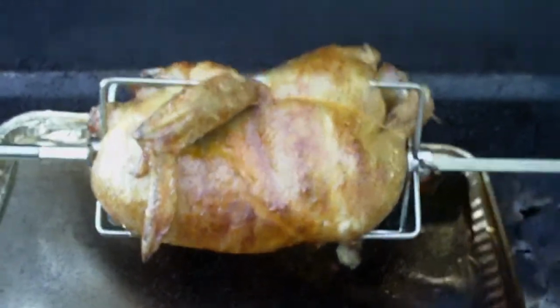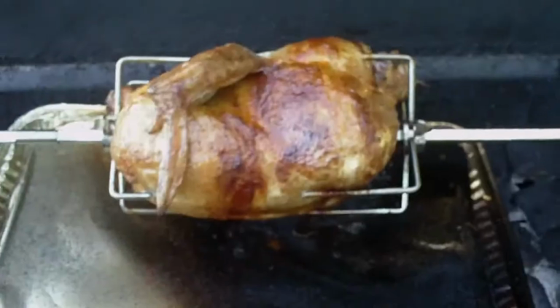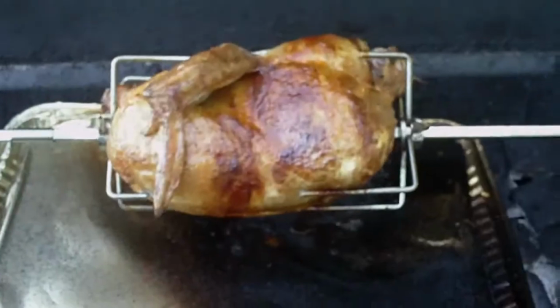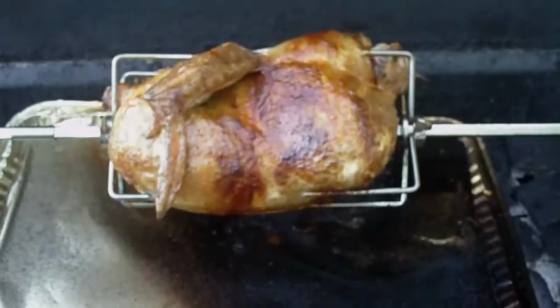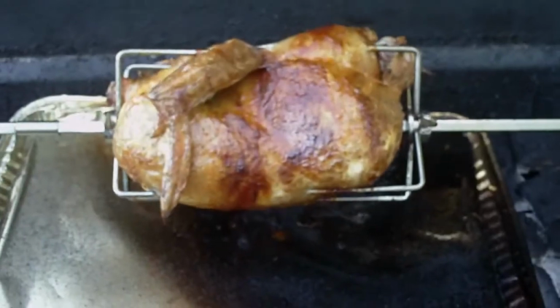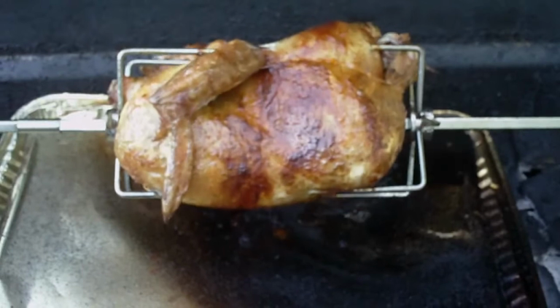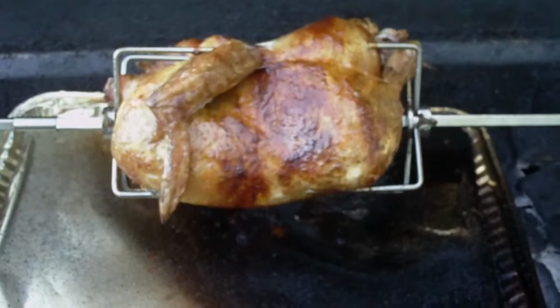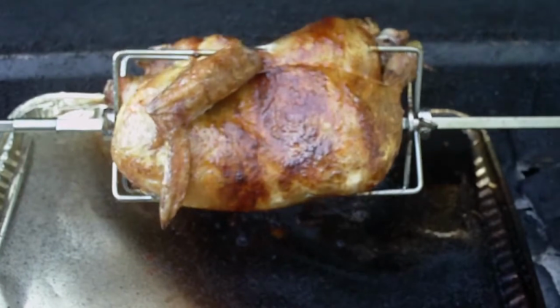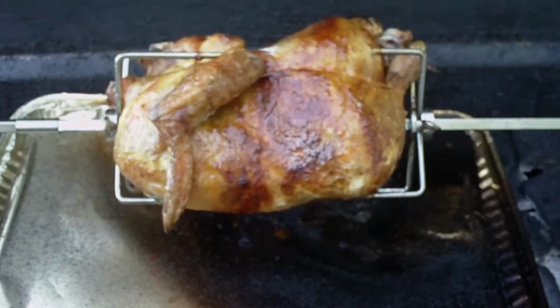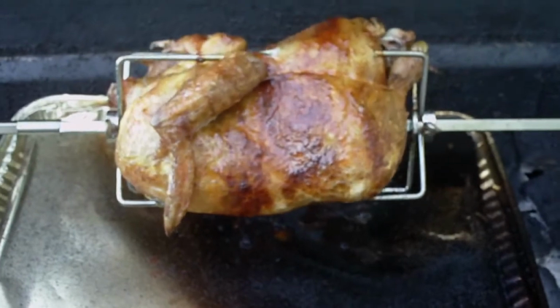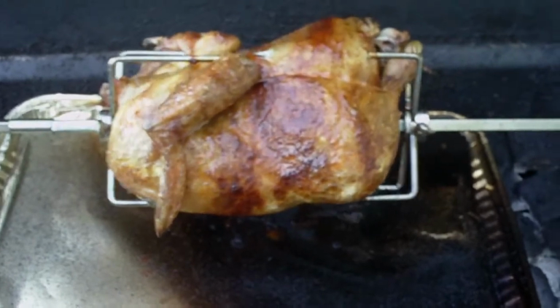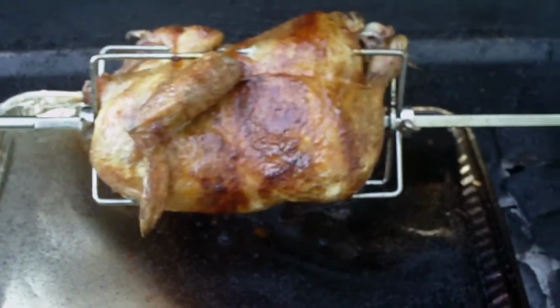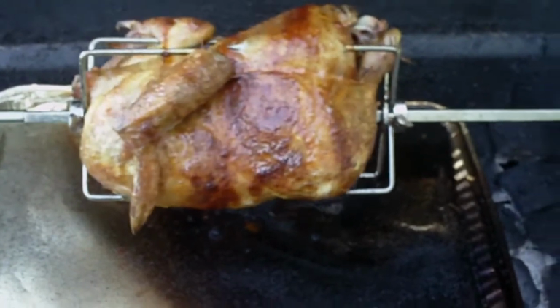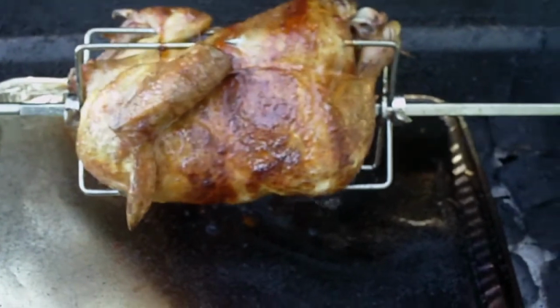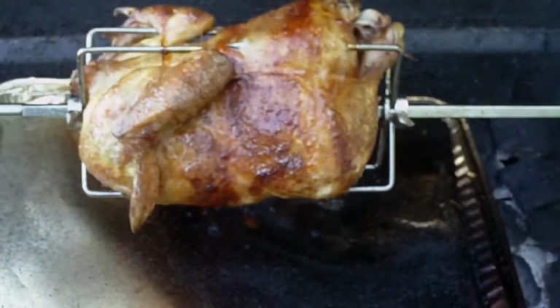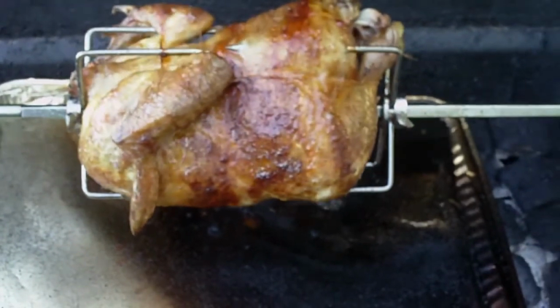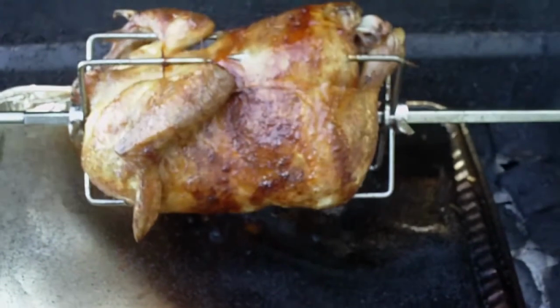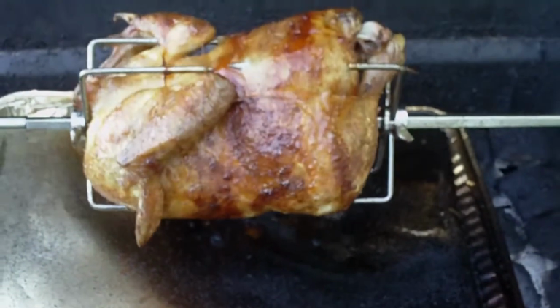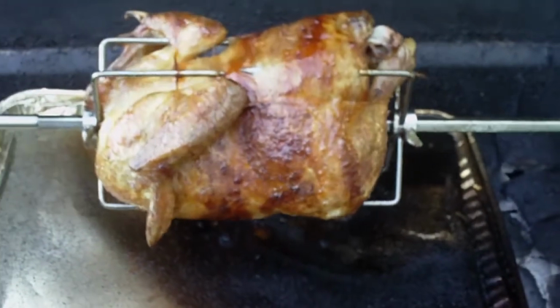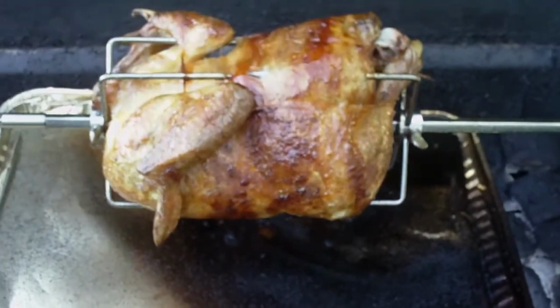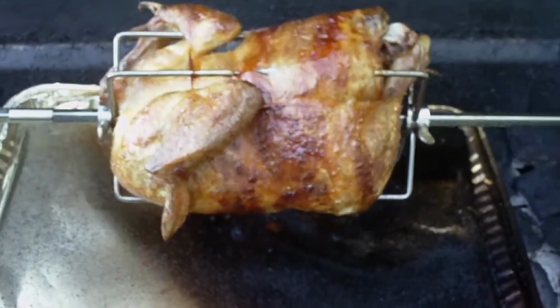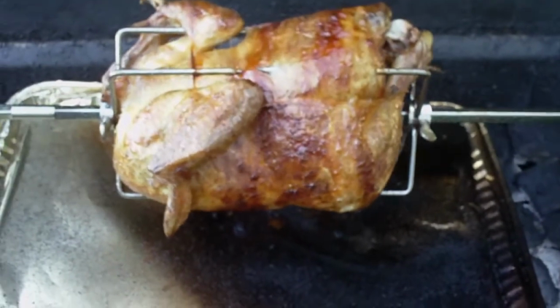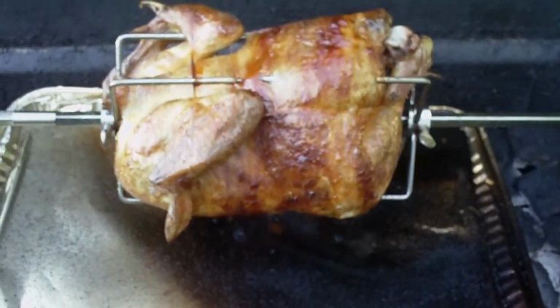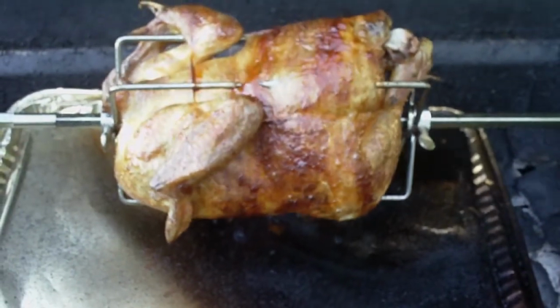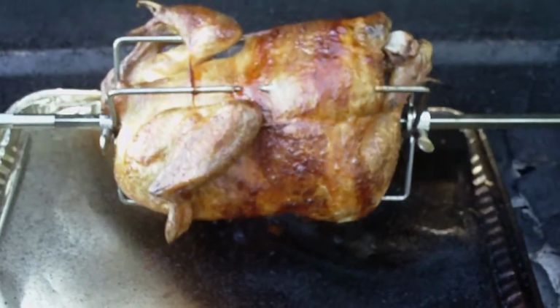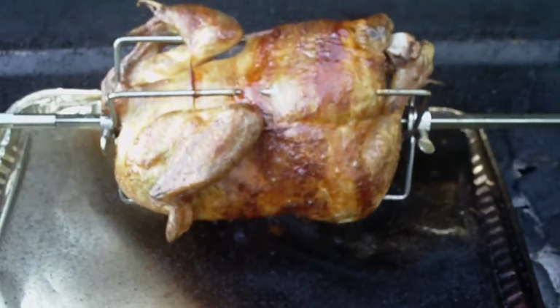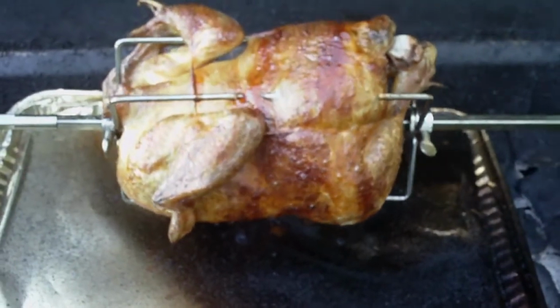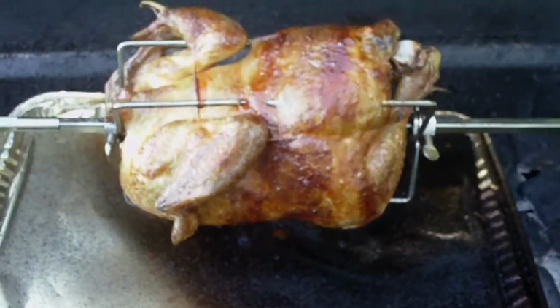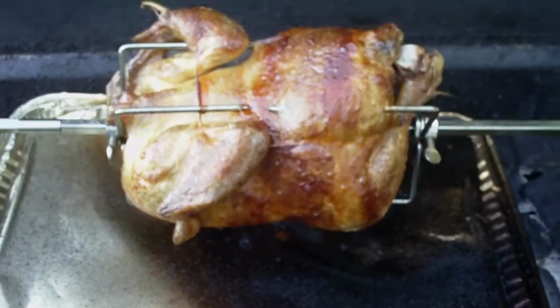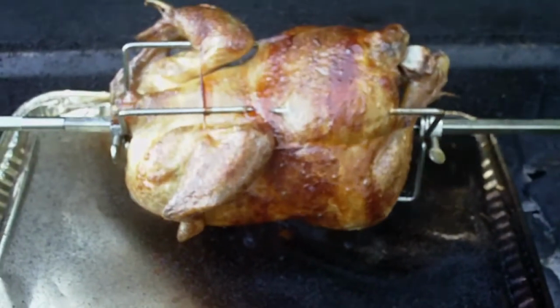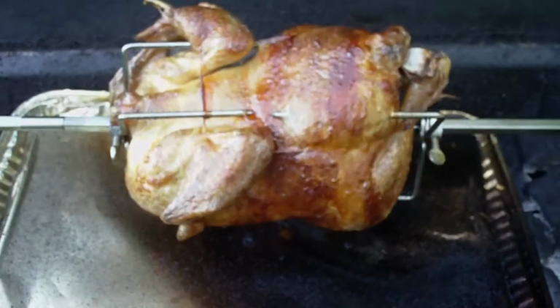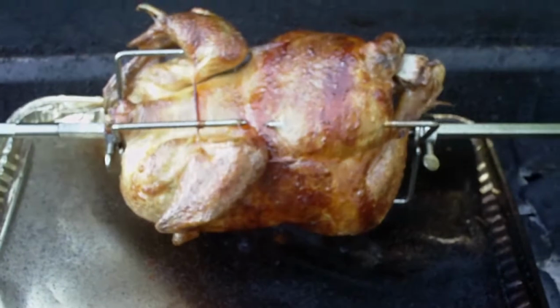The chicken is done and looking pretty damn good. I'm going to take it off now and enjoy.